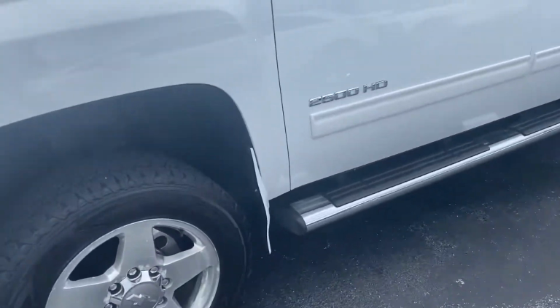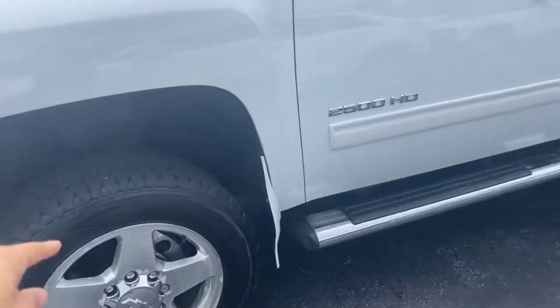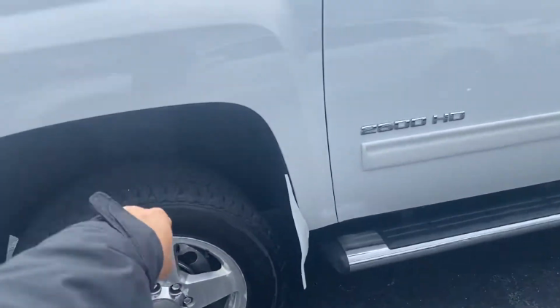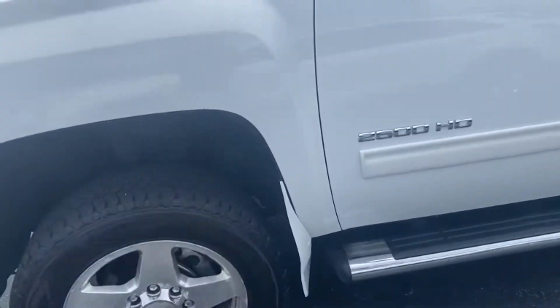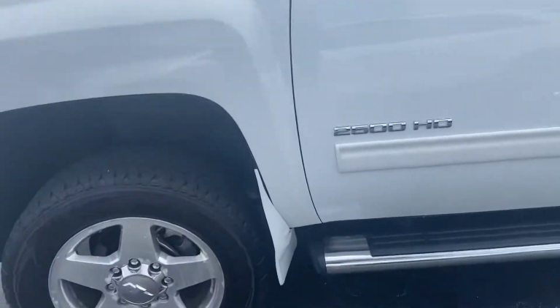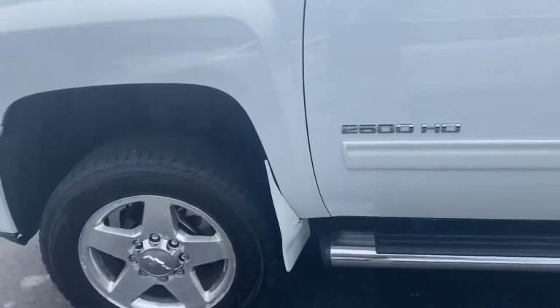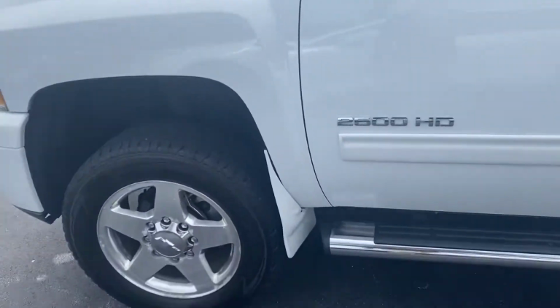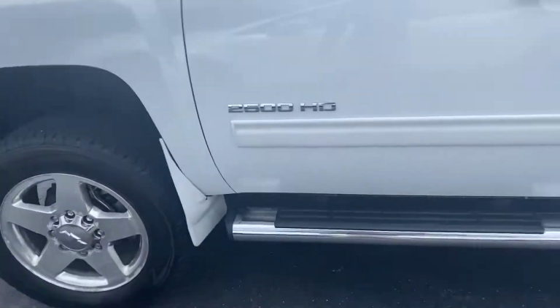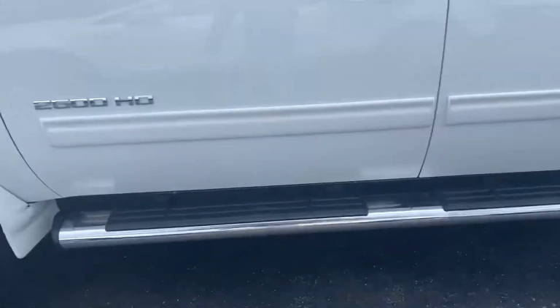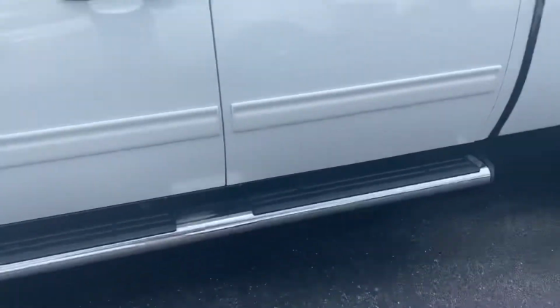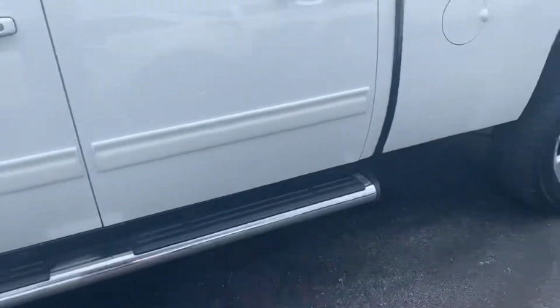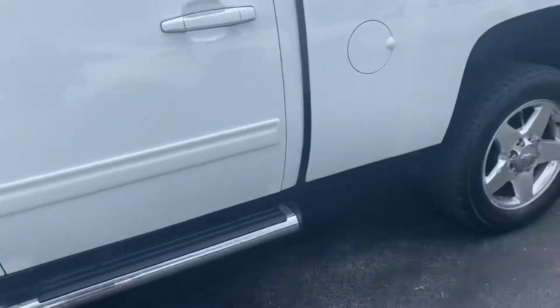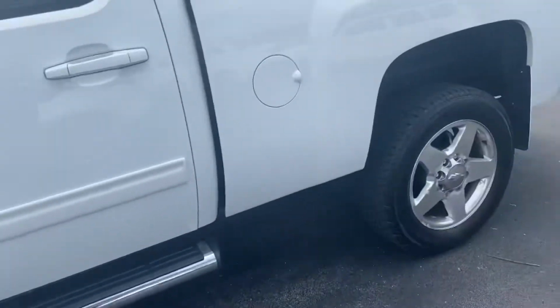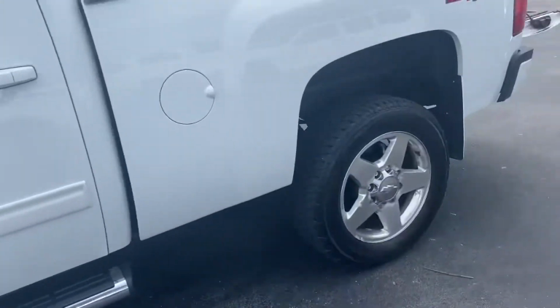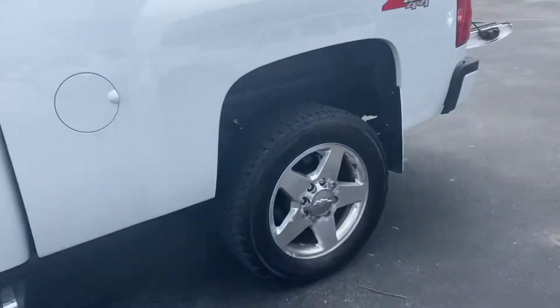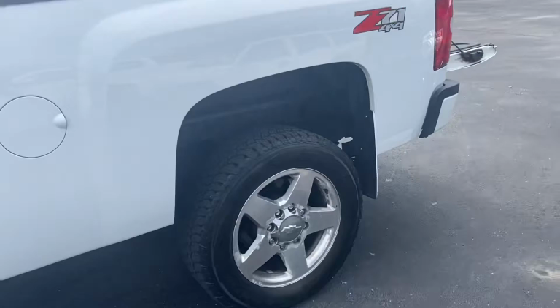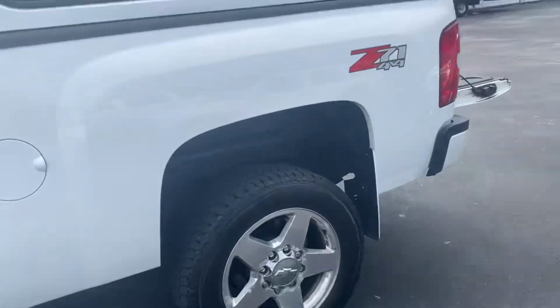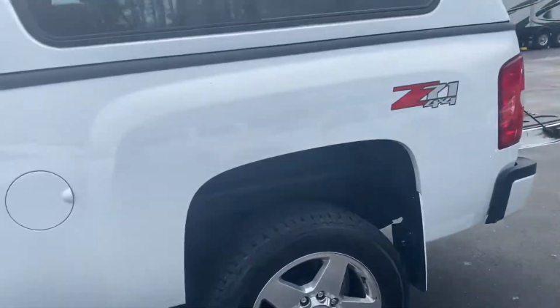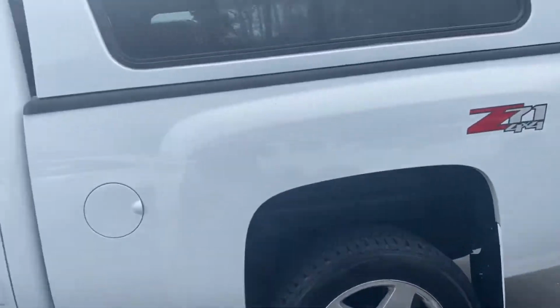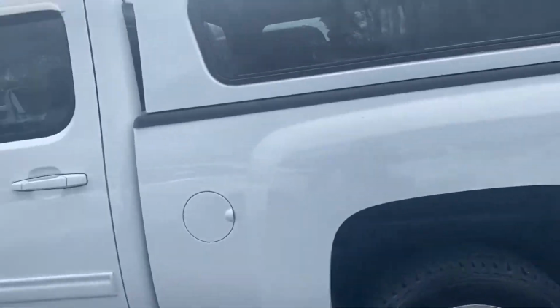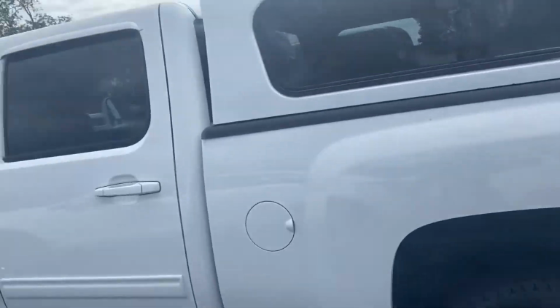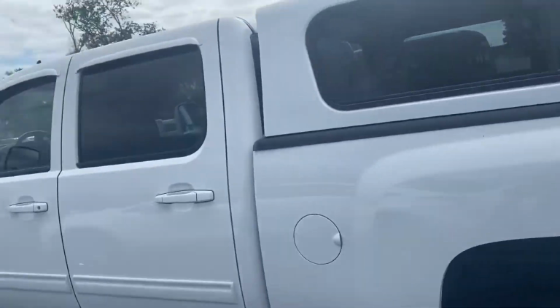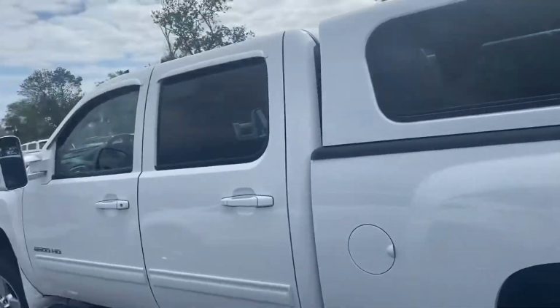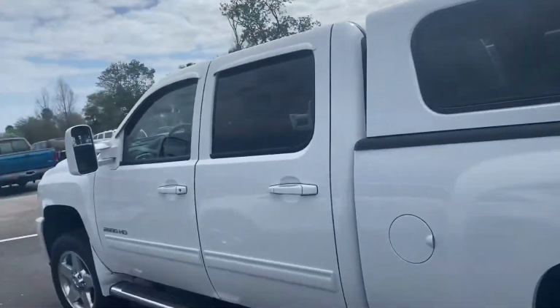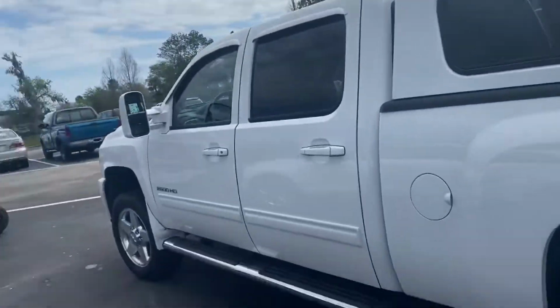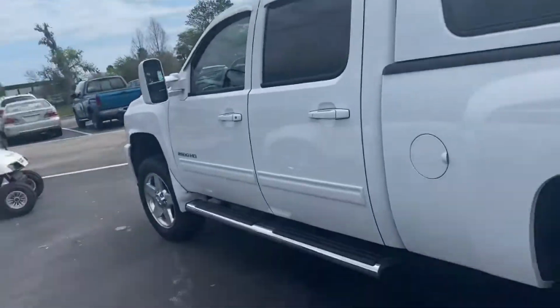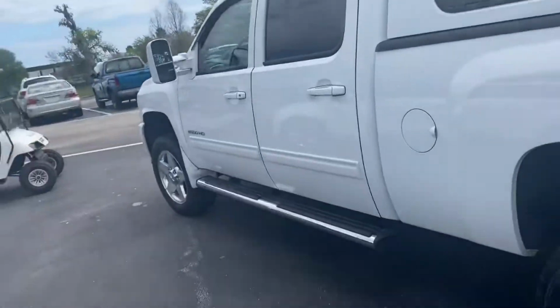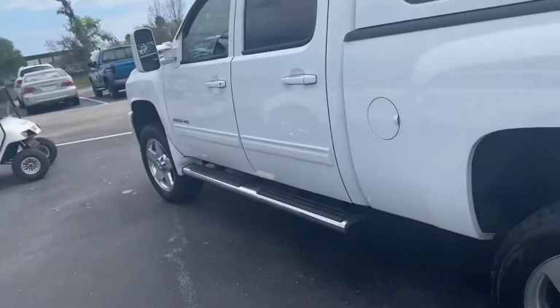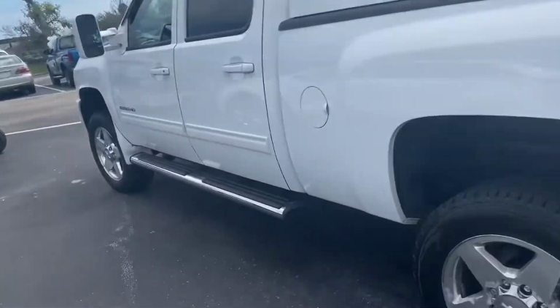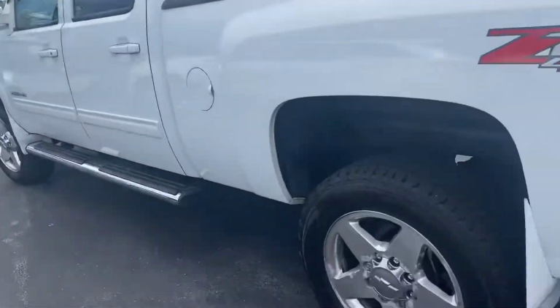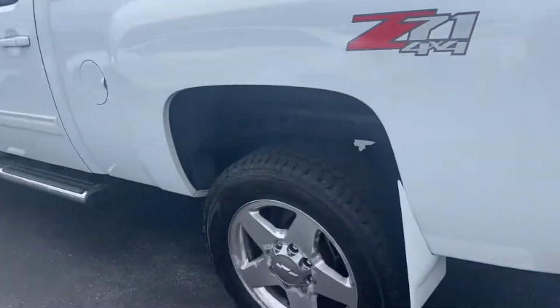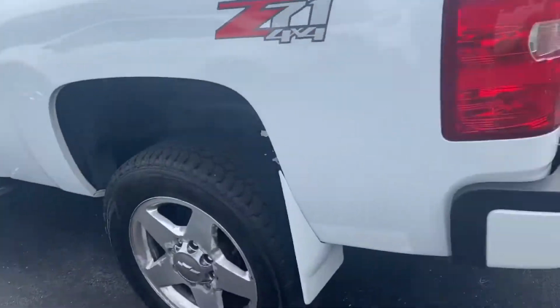Got some amazing tread on those tires. Looks really, really good all around. Body, no dings, no dents.